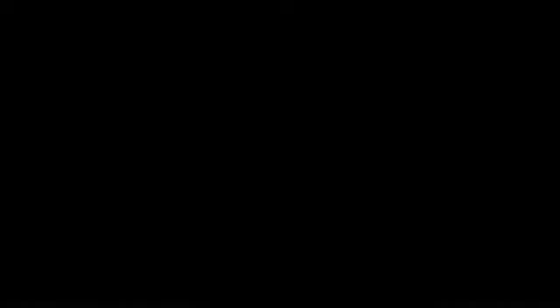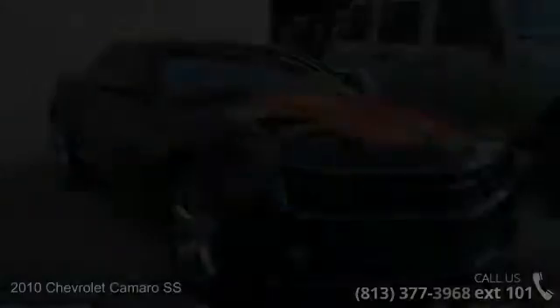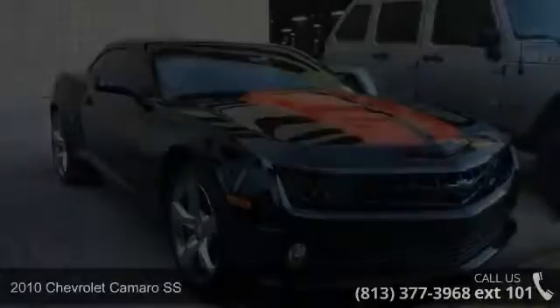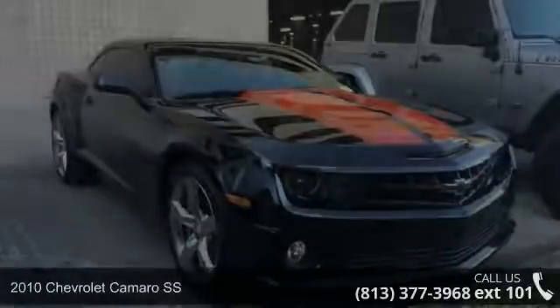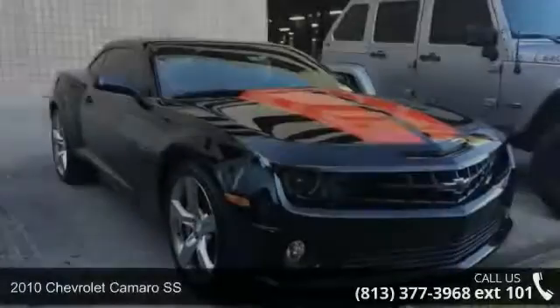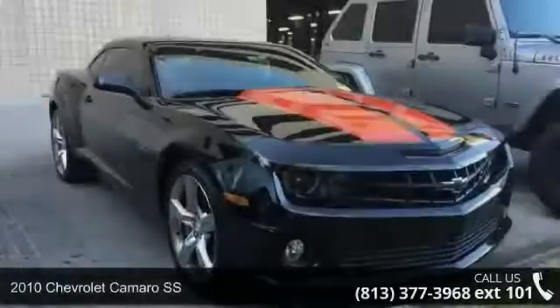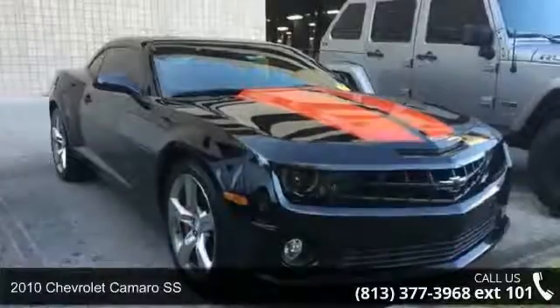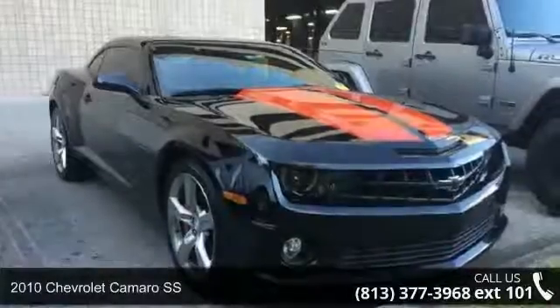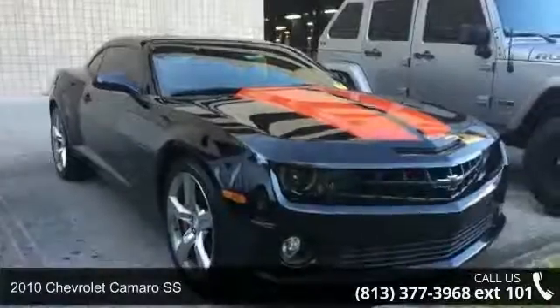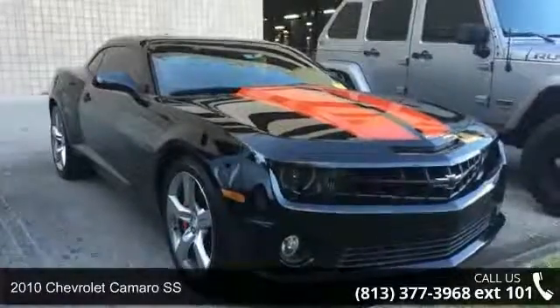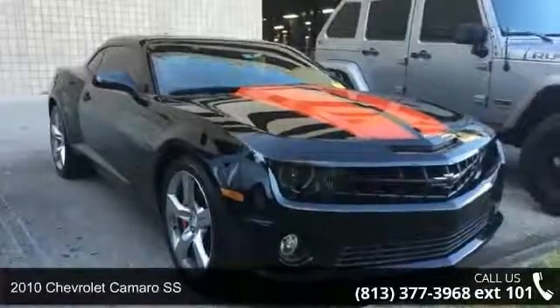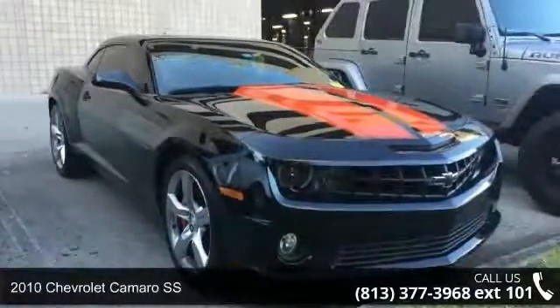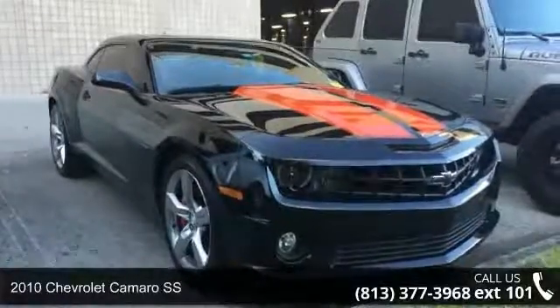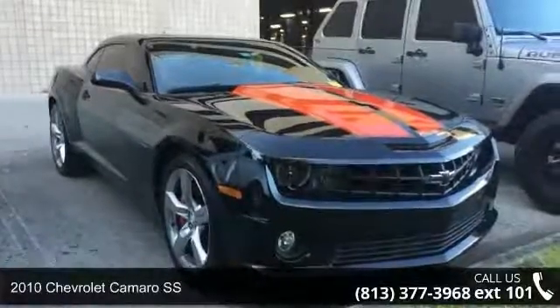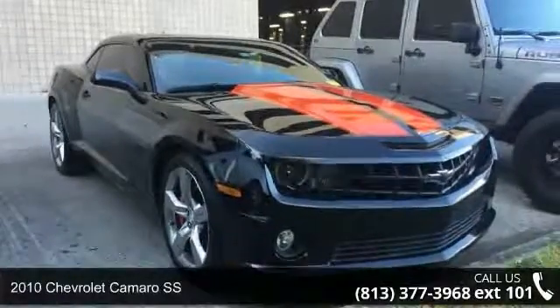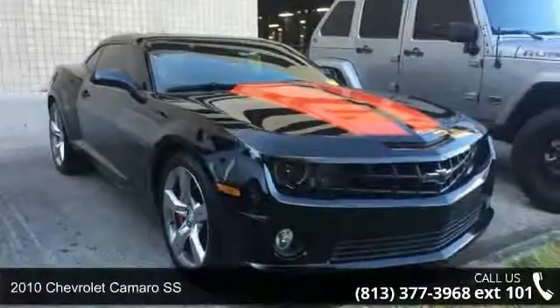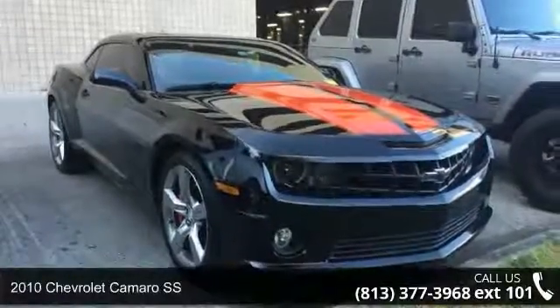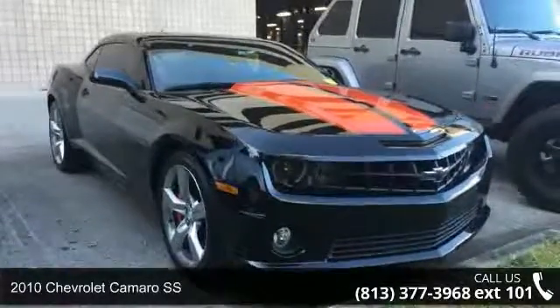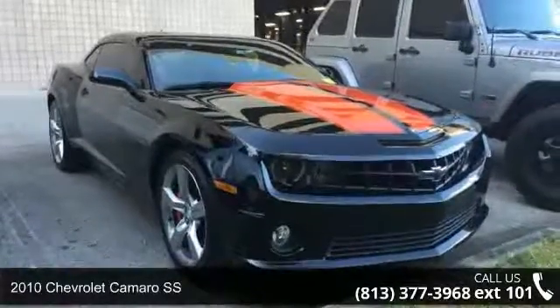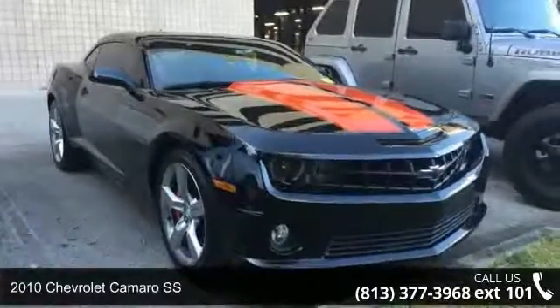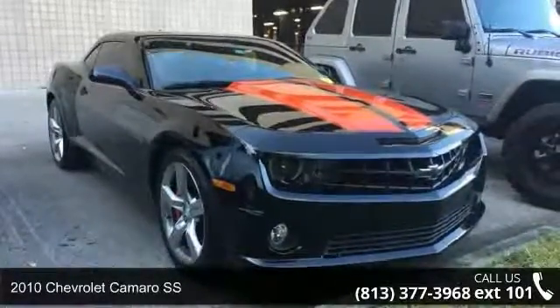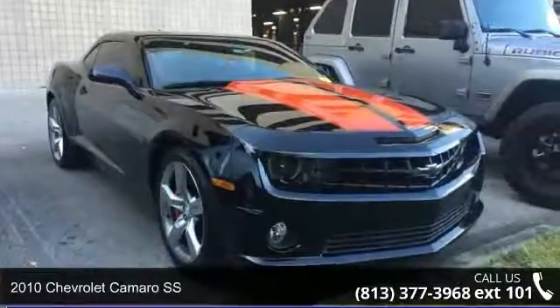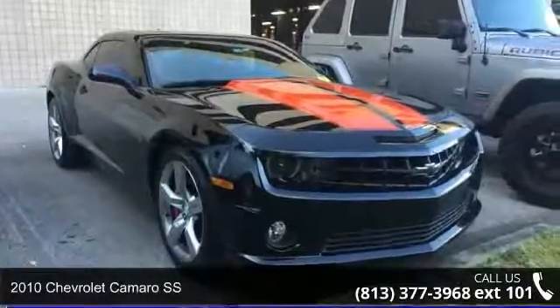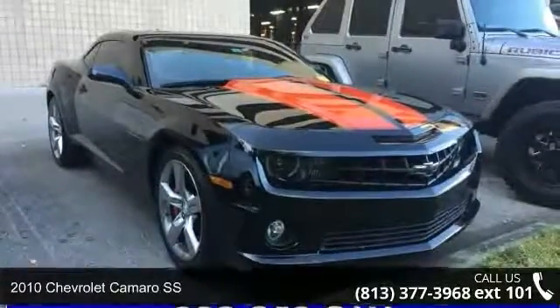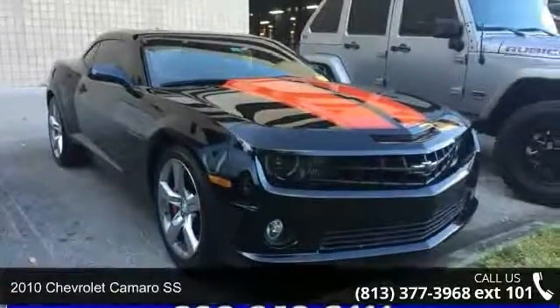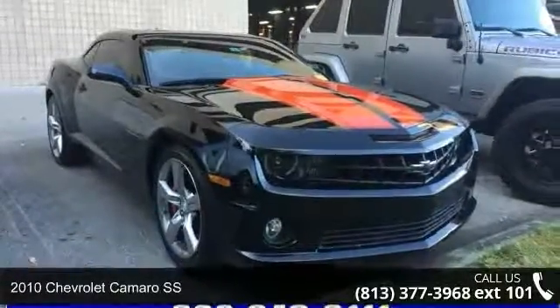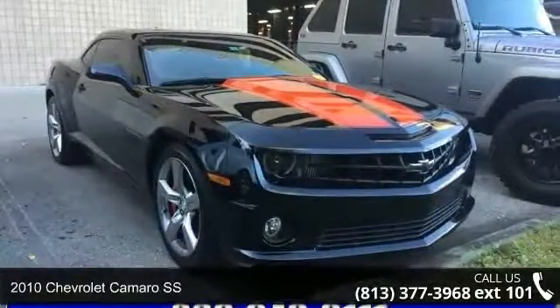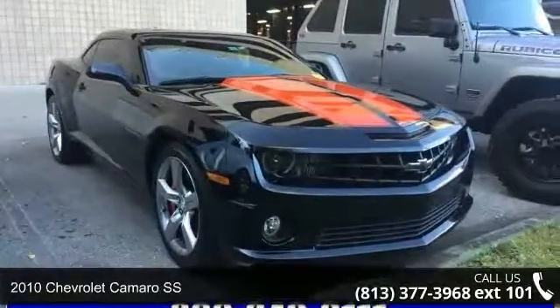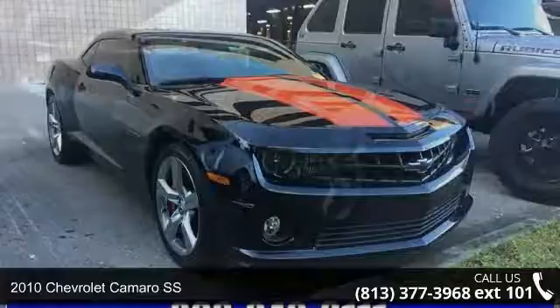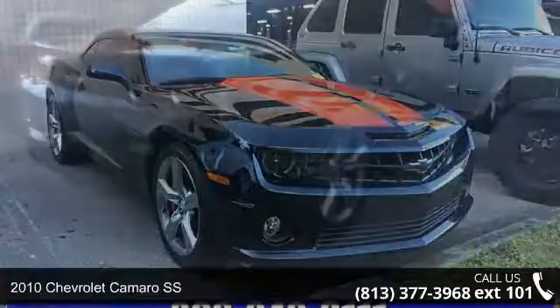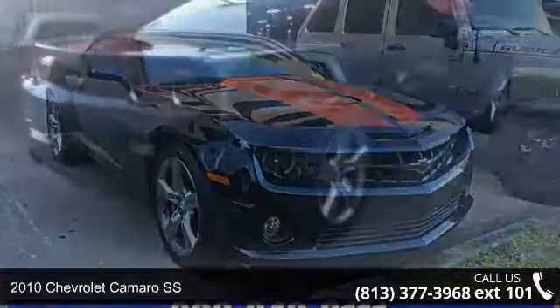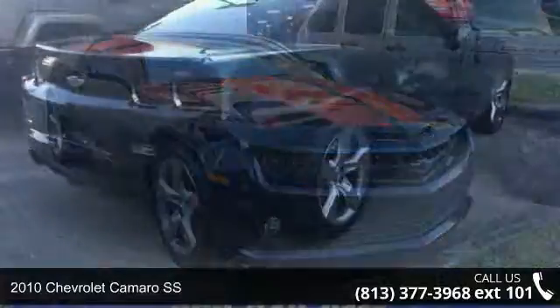Check out this 2010 Chevrolet Camaro SS. This may be the set of wheels you've been looking for.